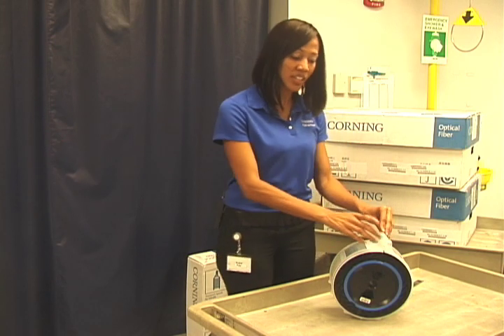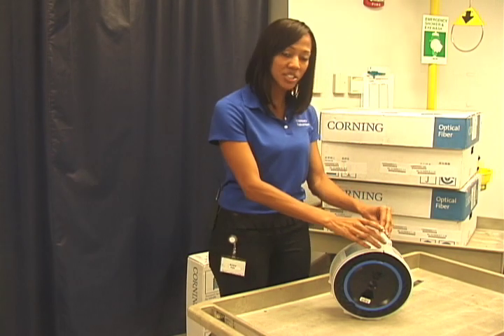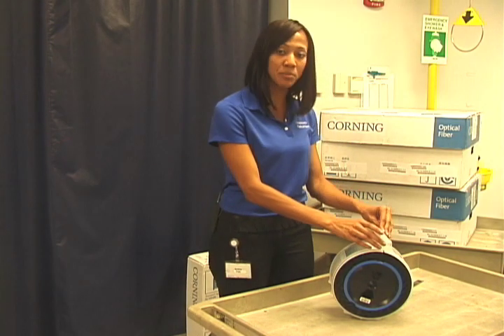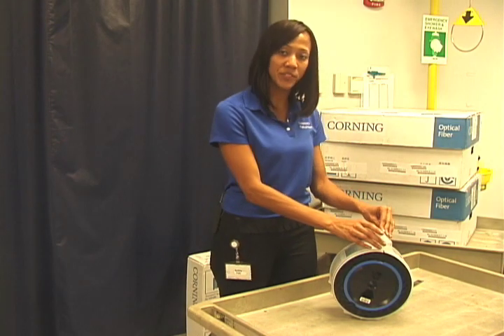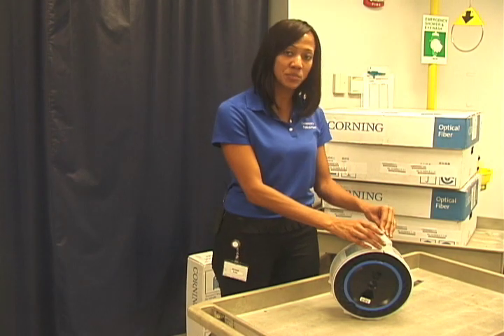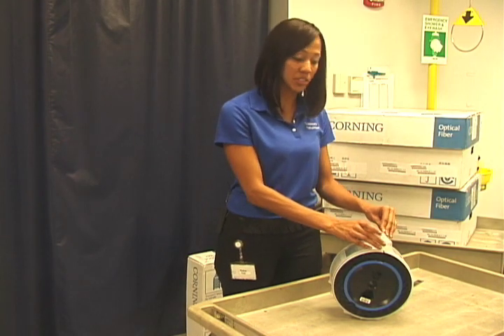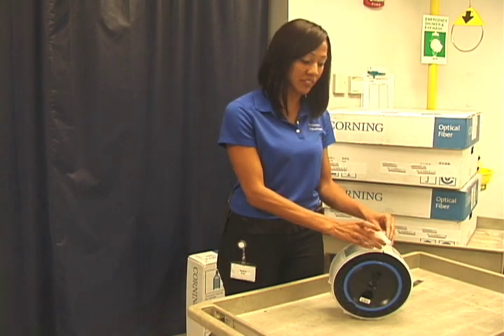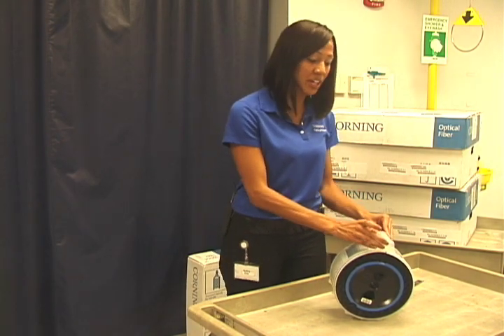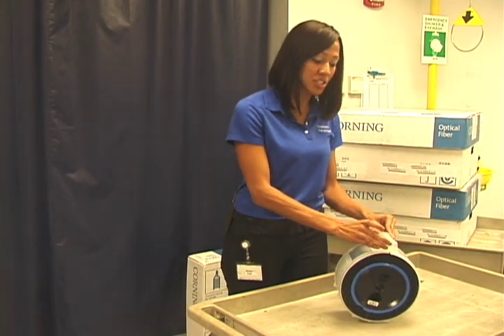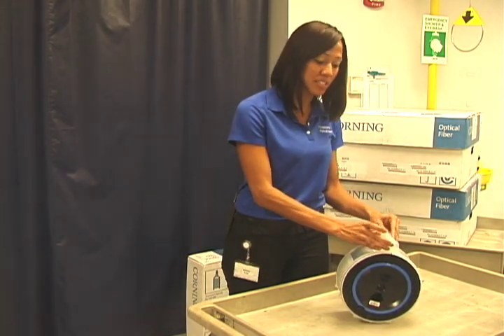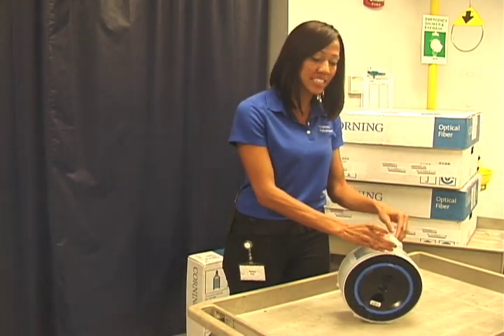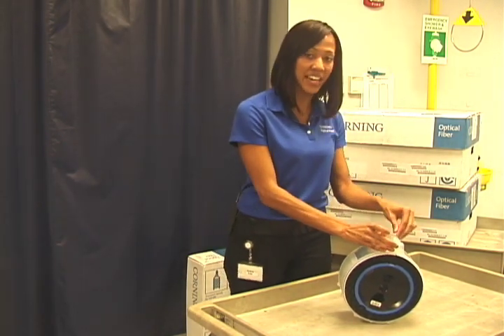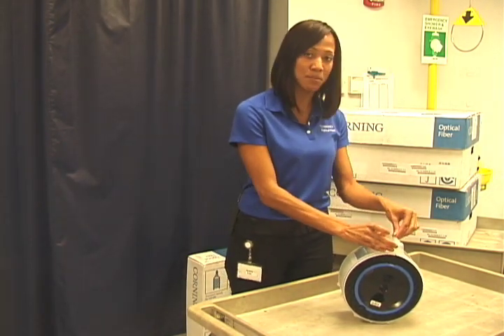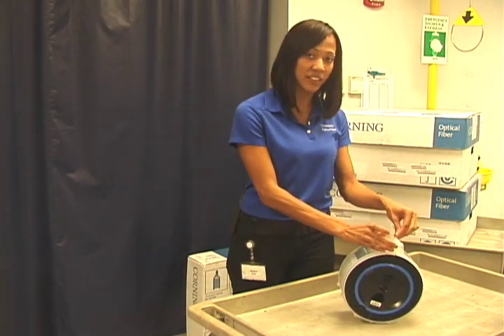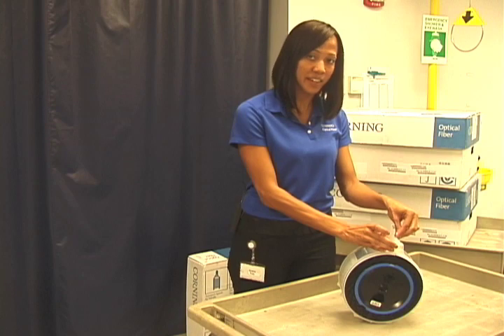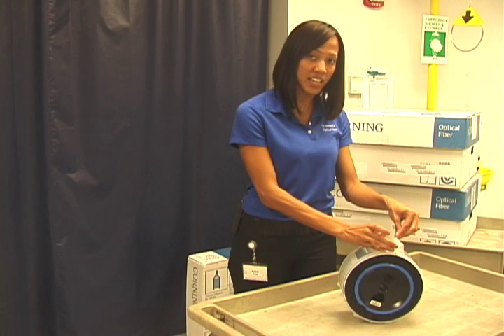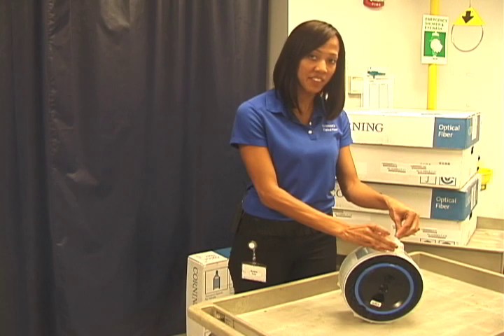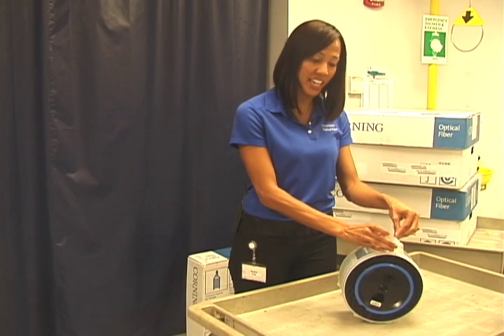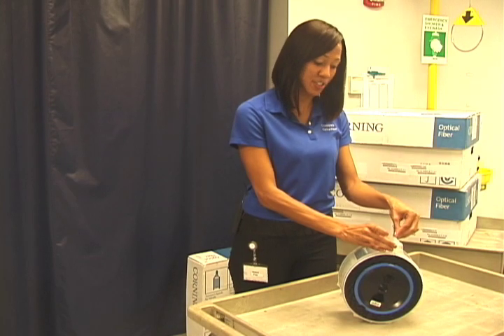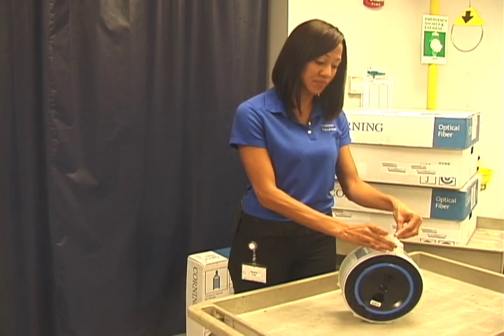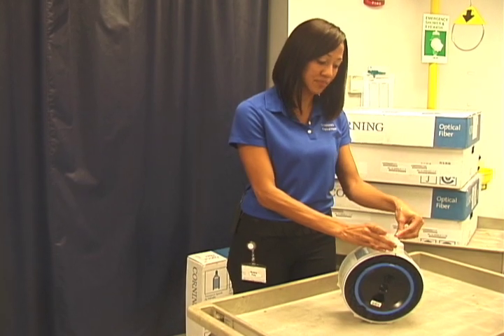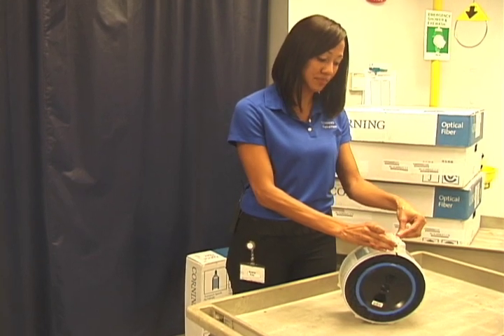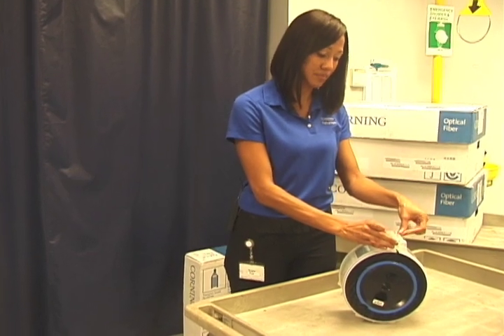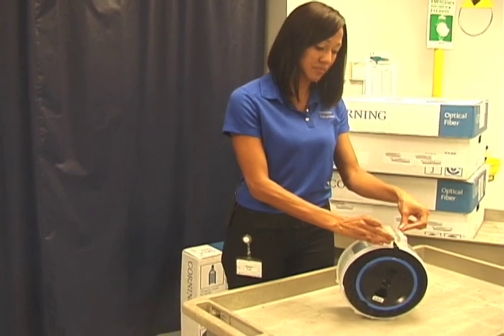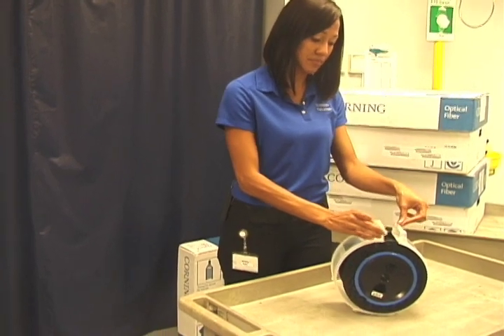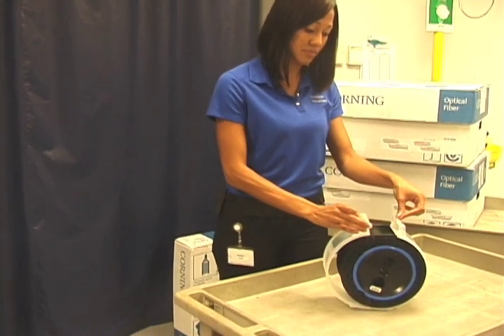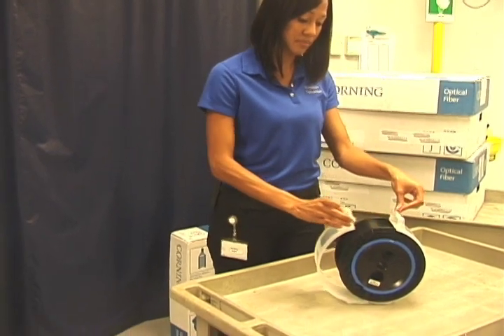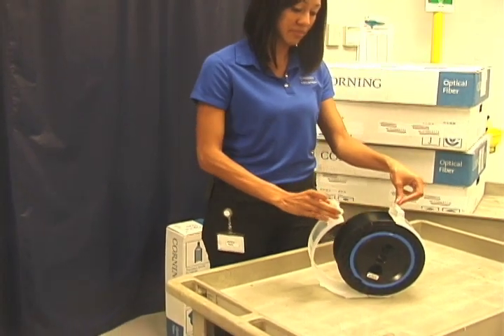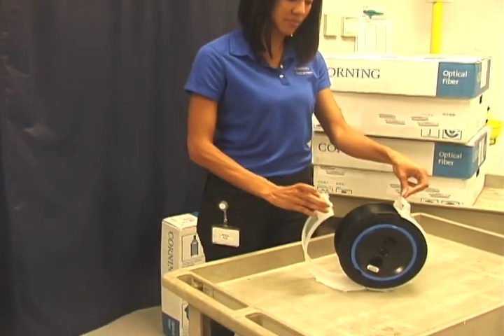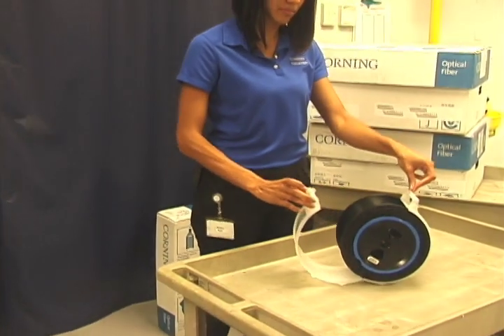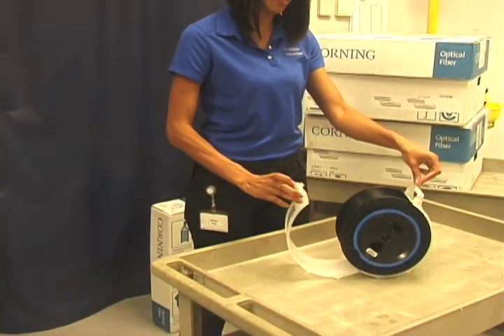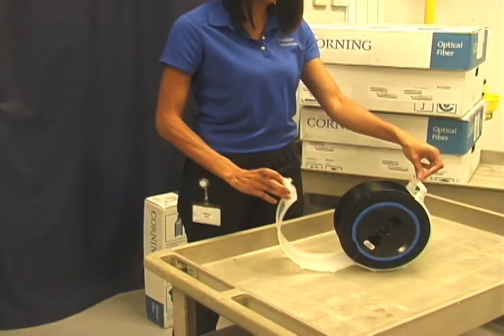To remove the spool cover, squeeze the tabs on the outside of the handle.